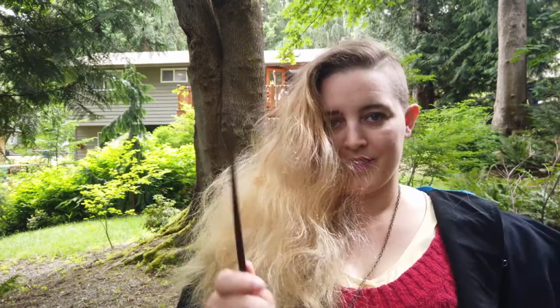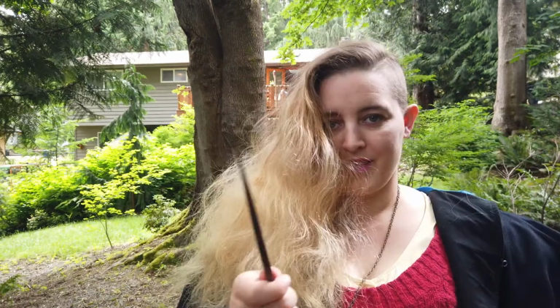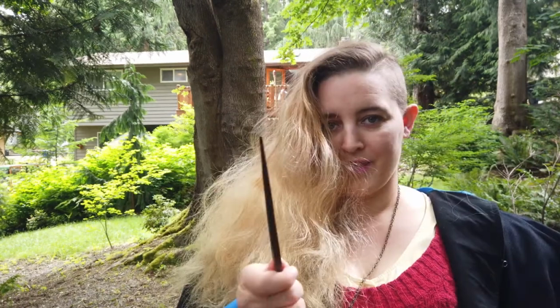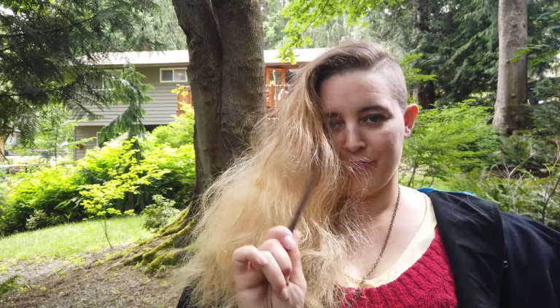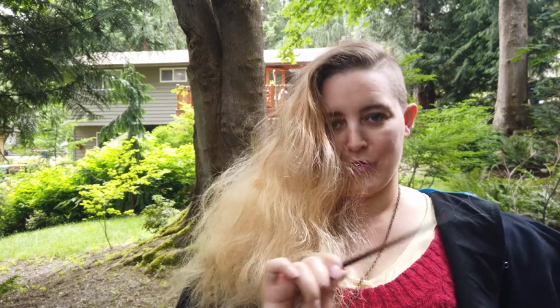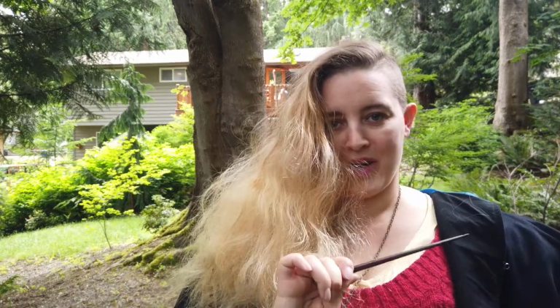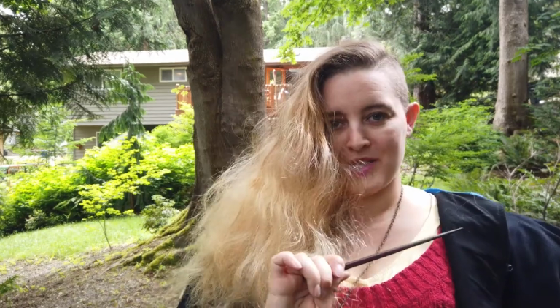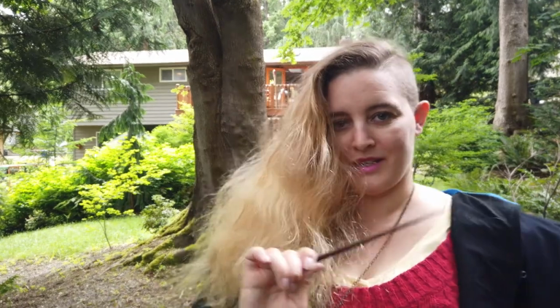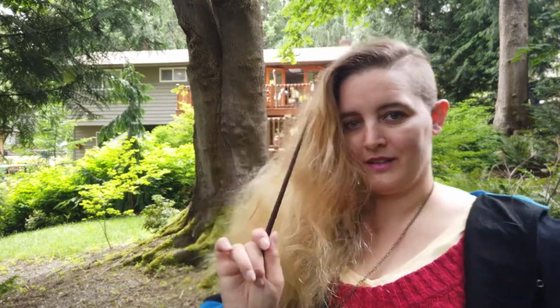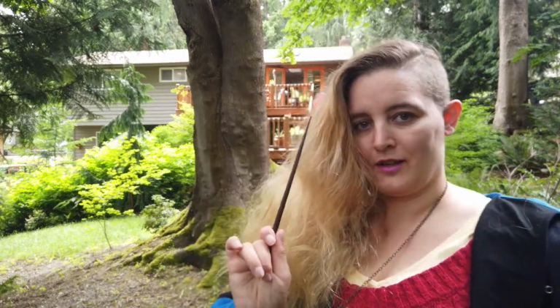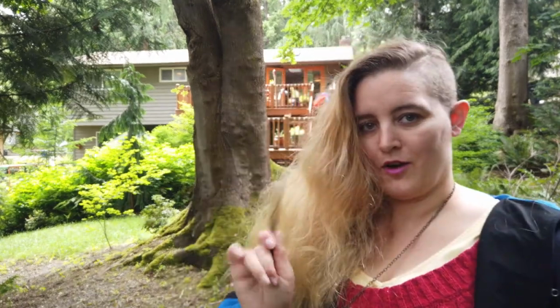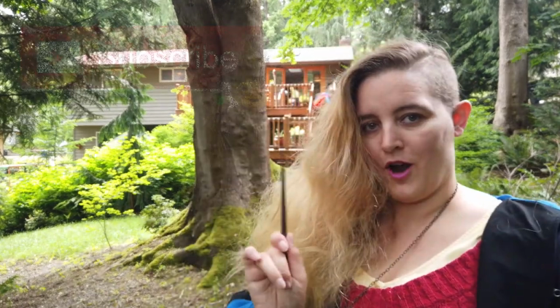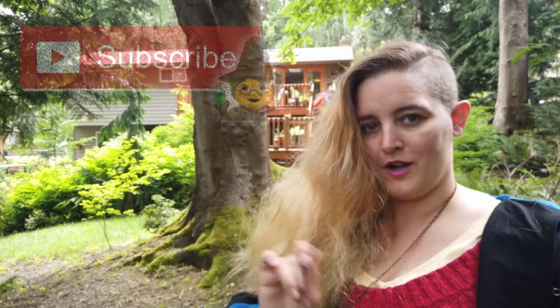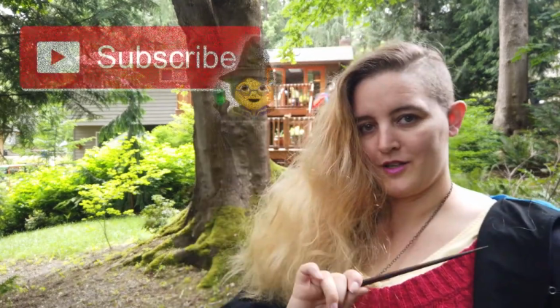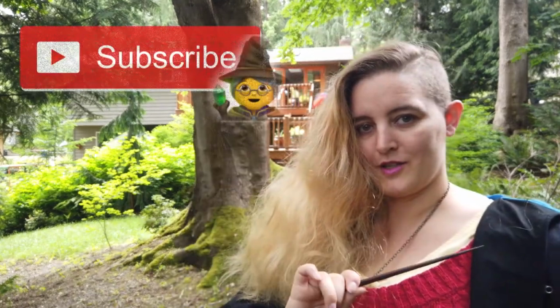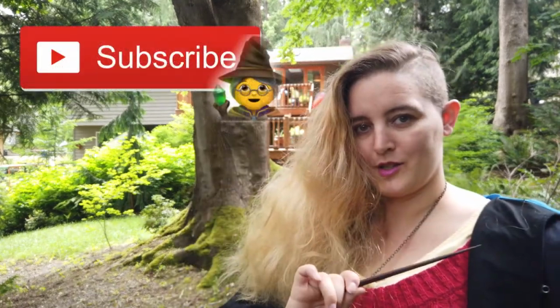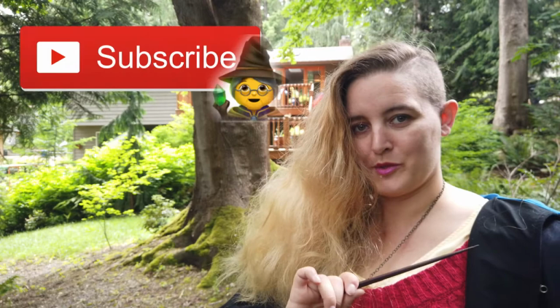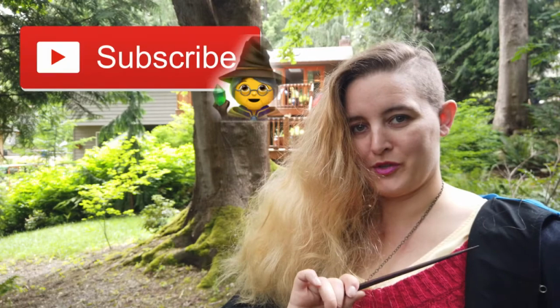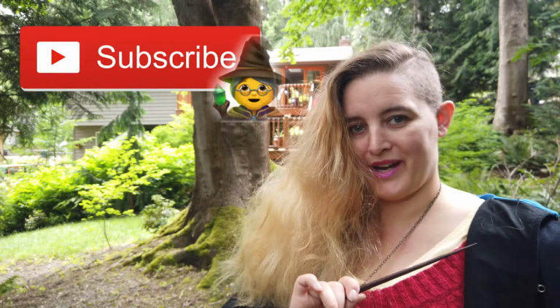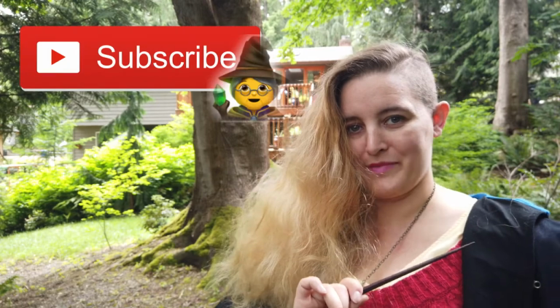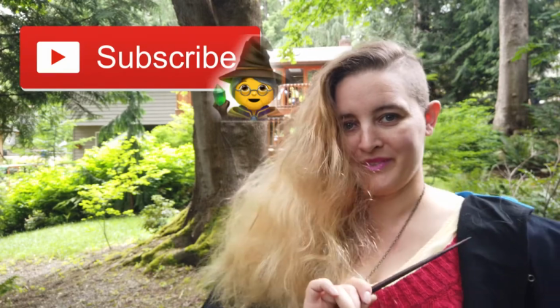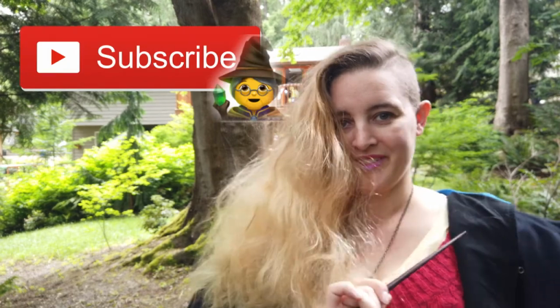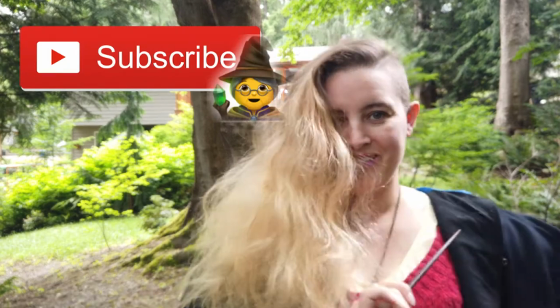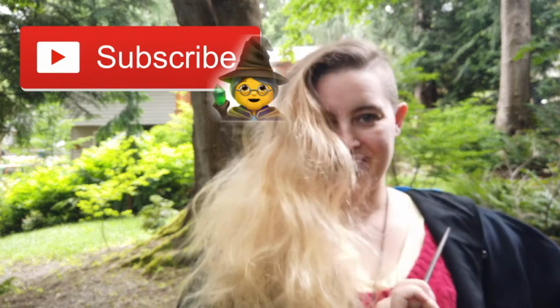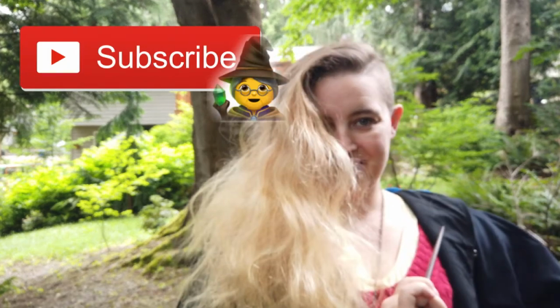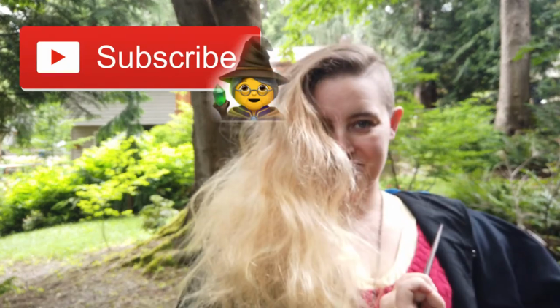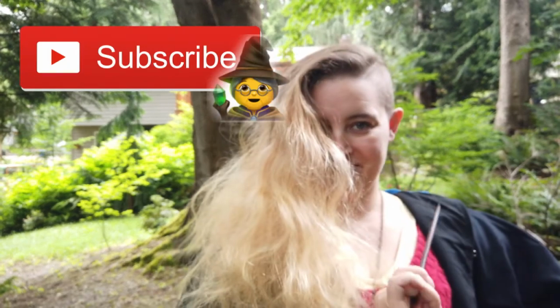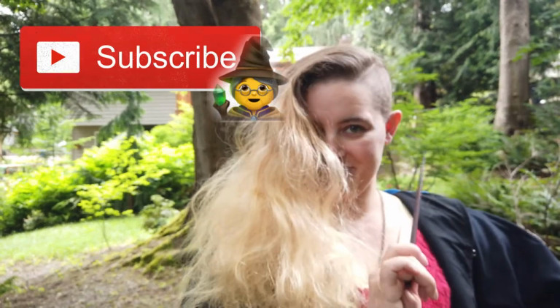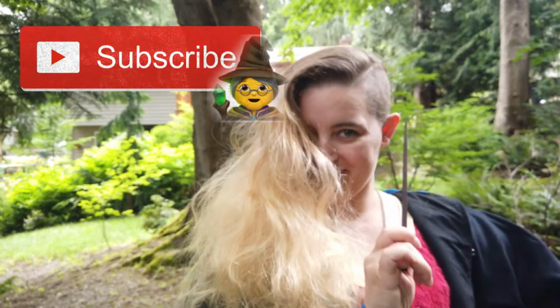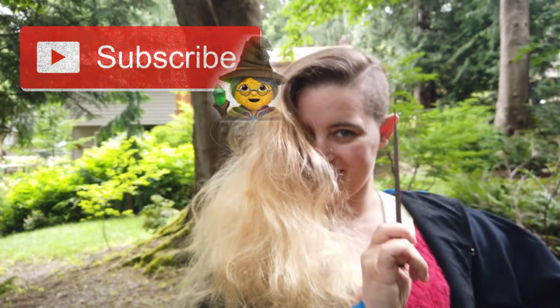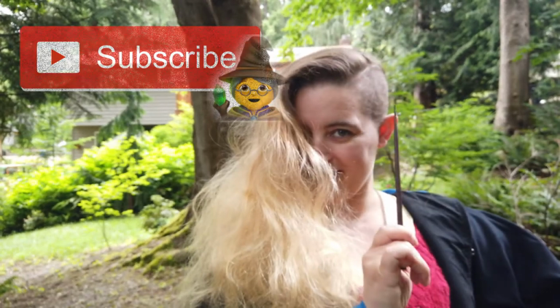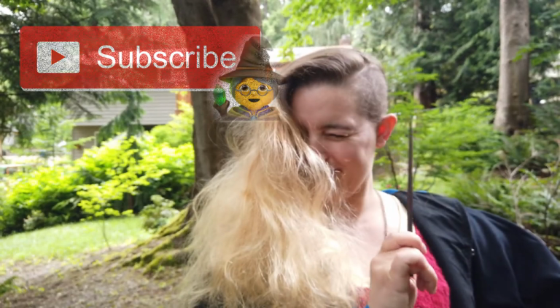Thank you for watching, subscribe, and we'll catch you next time!